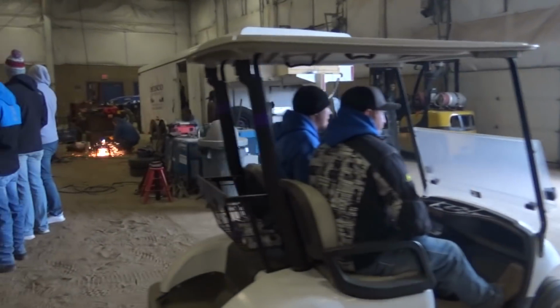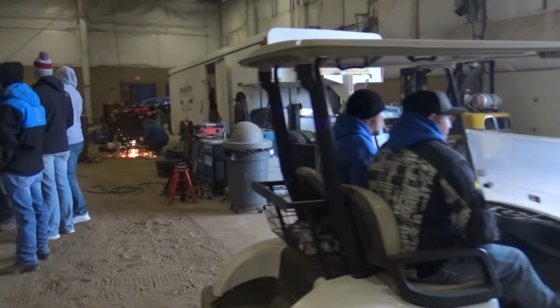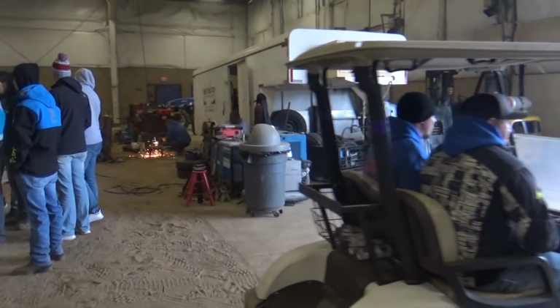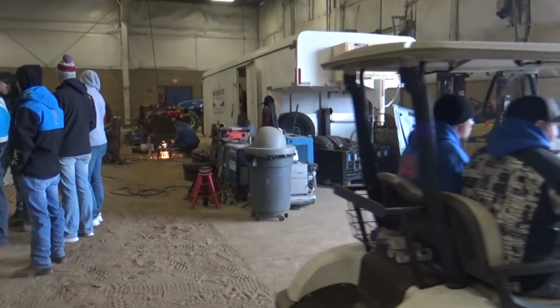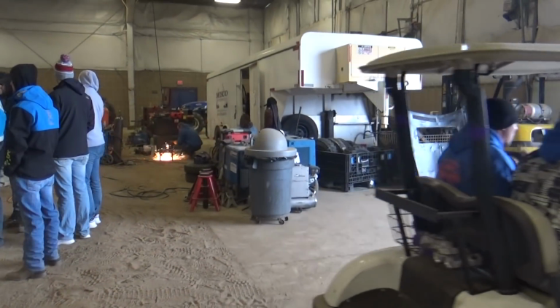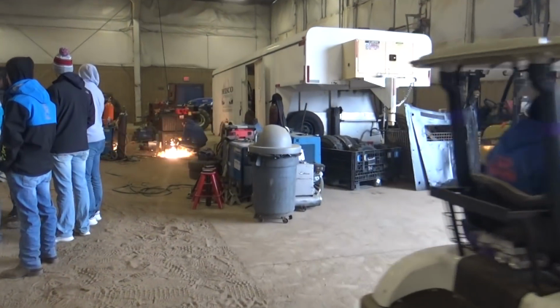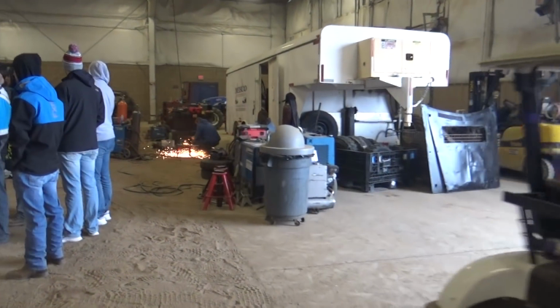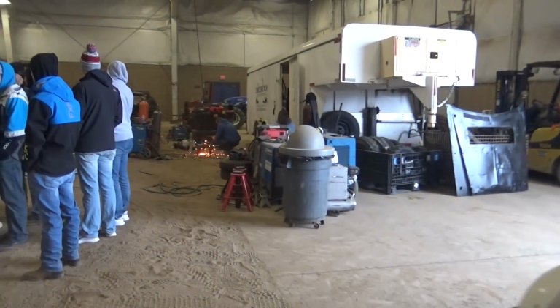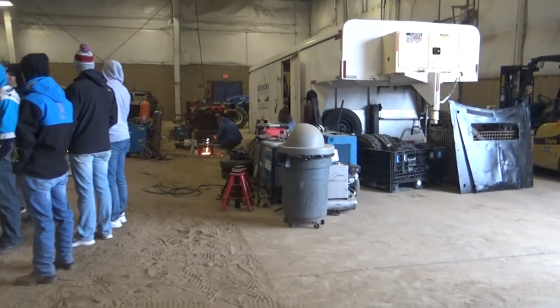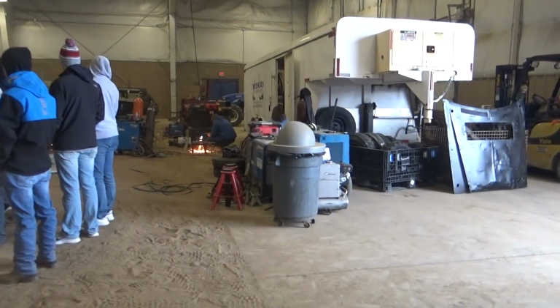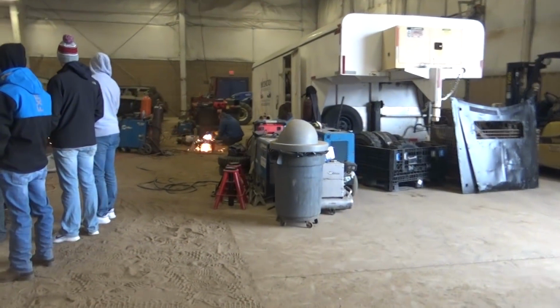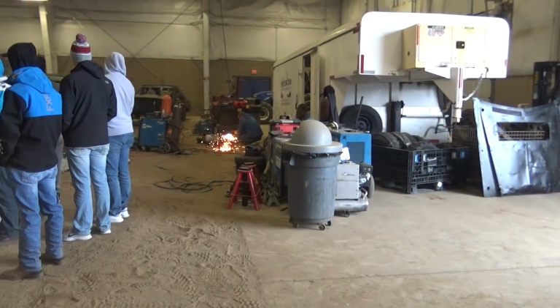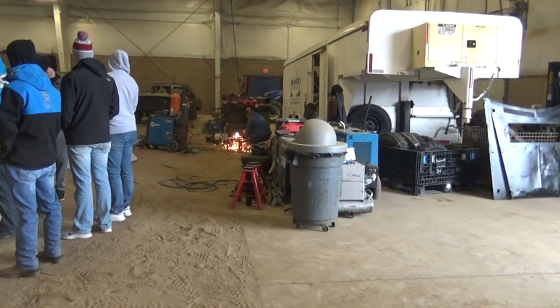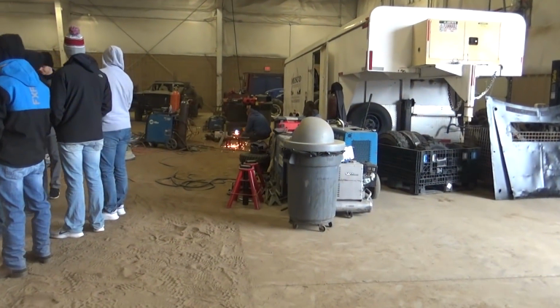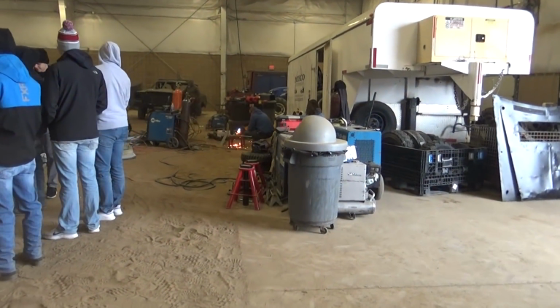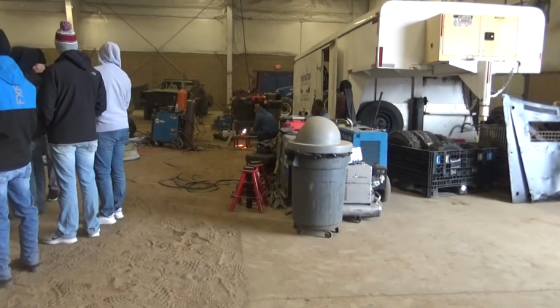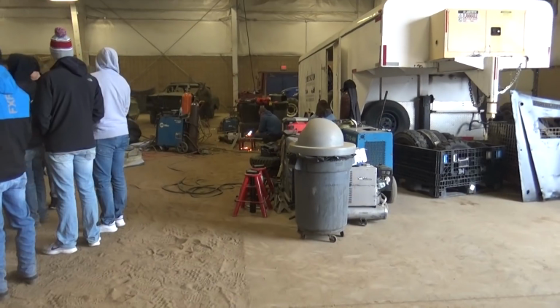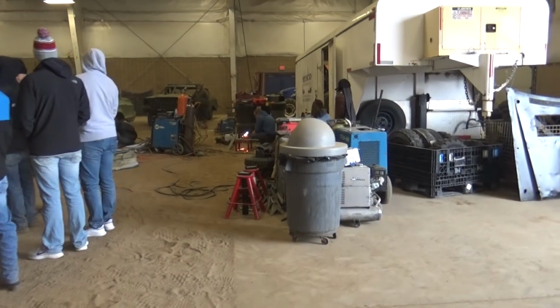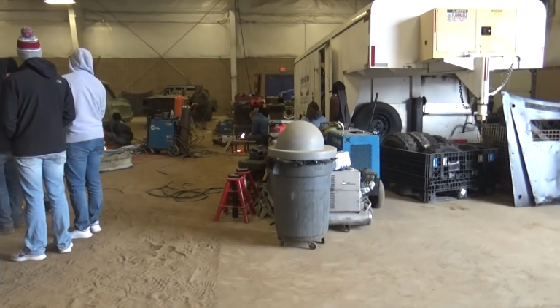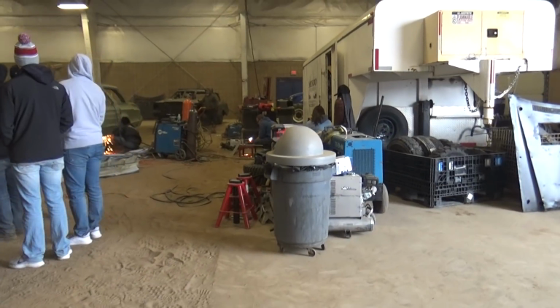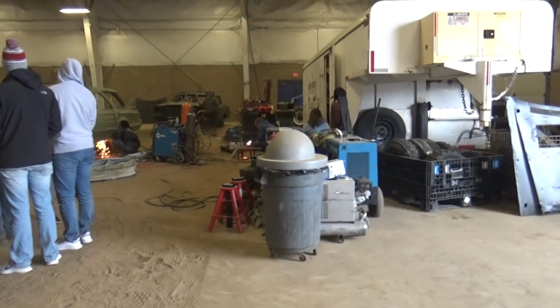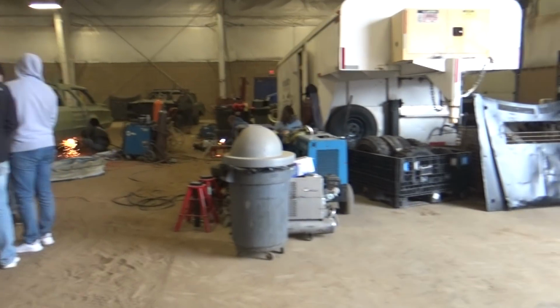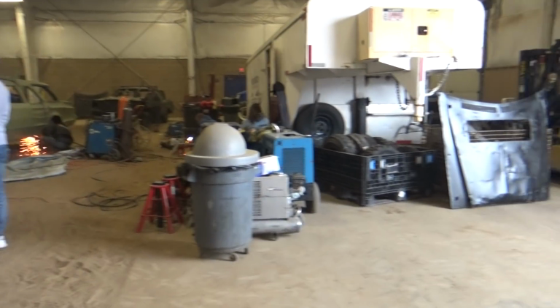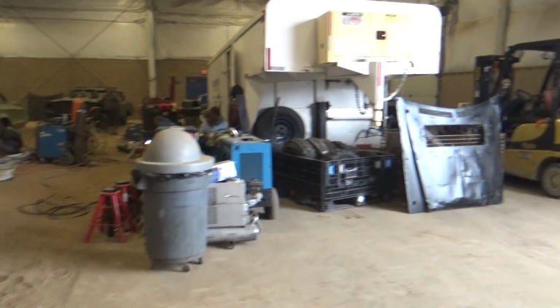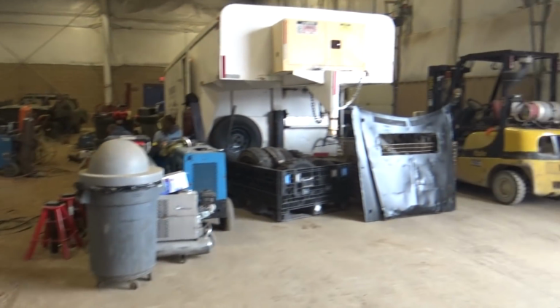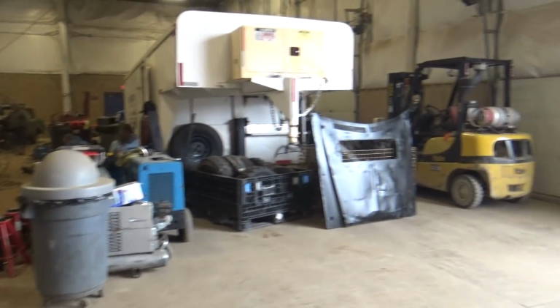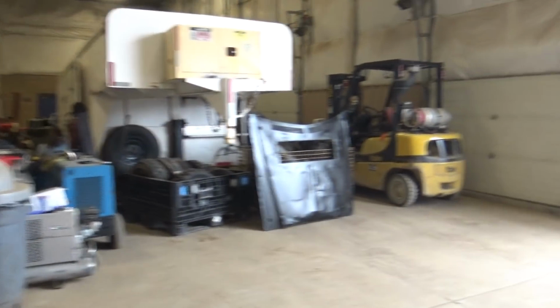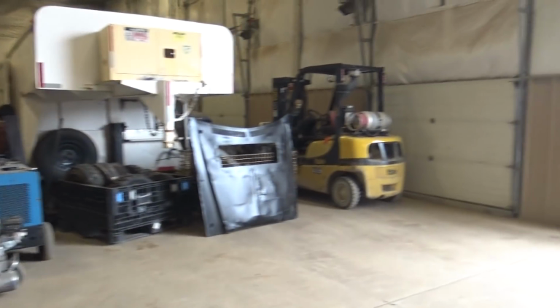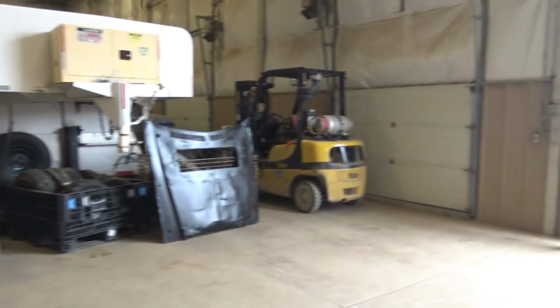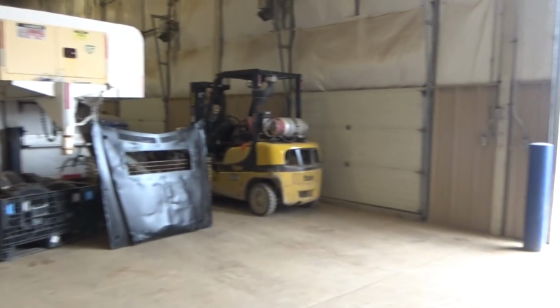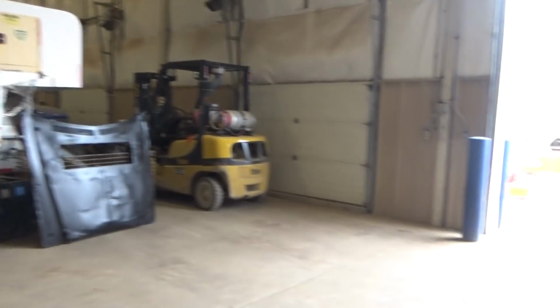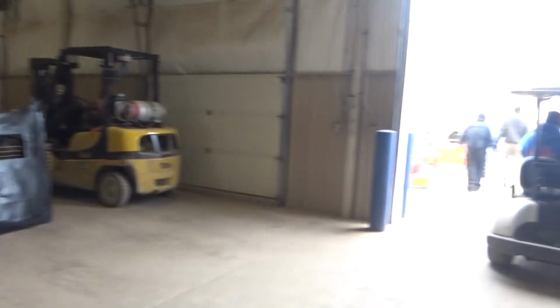That will do it from the barn side. That's the engine bash day one. Thank you.